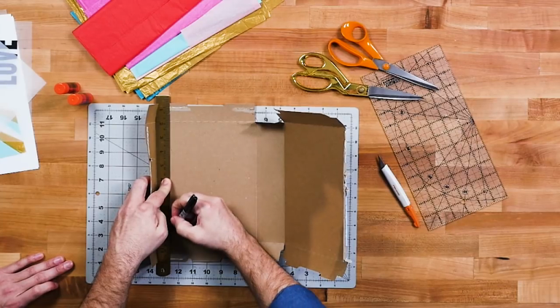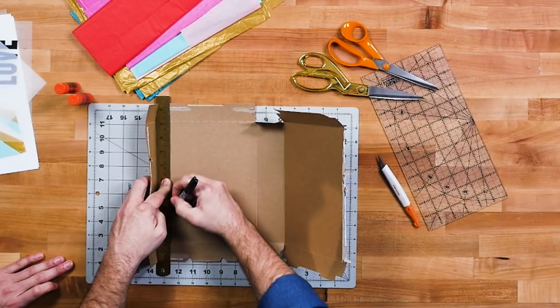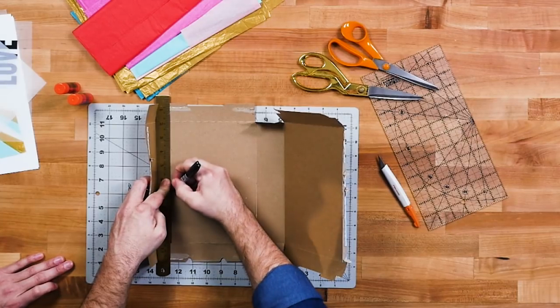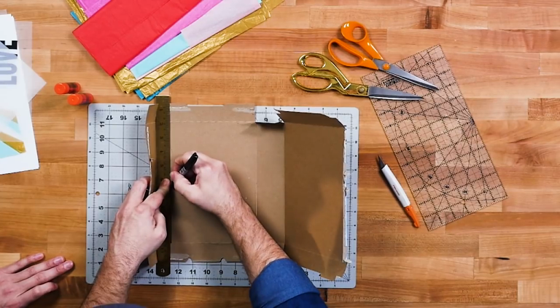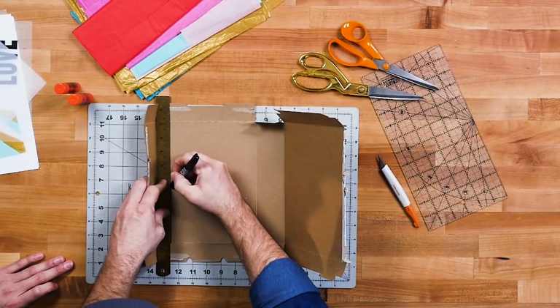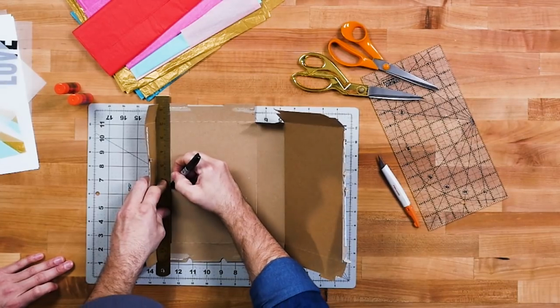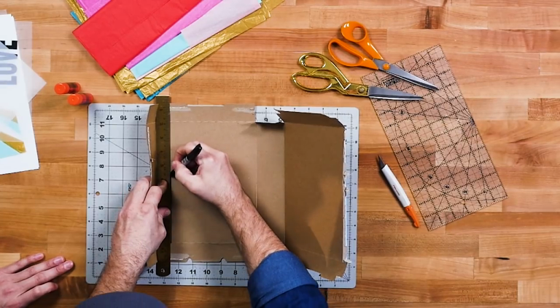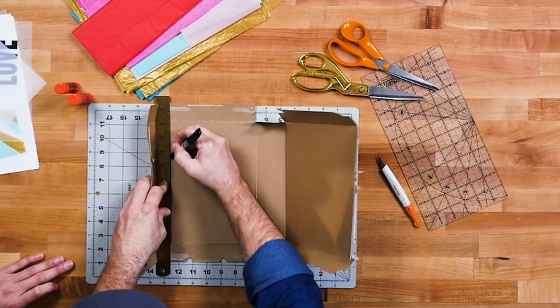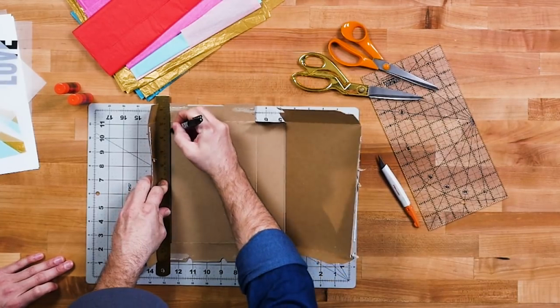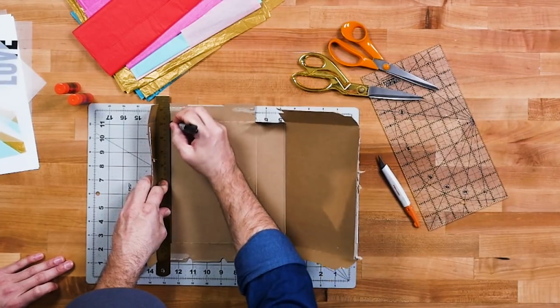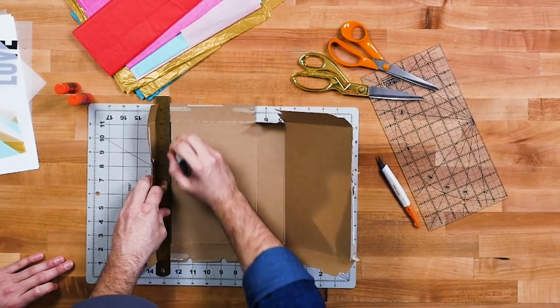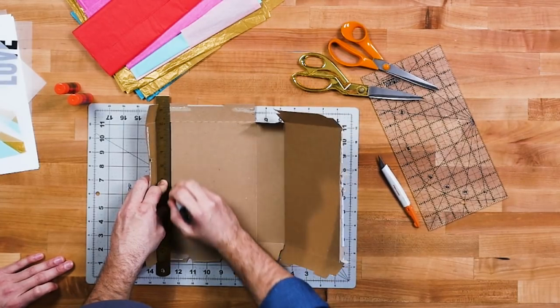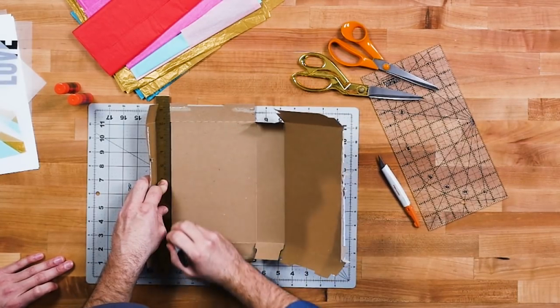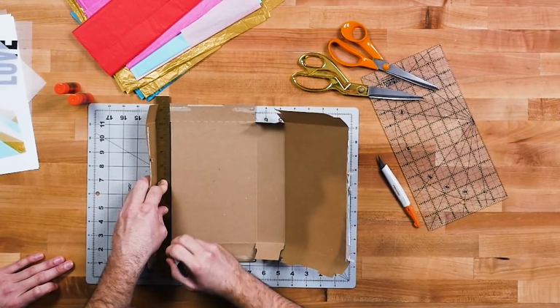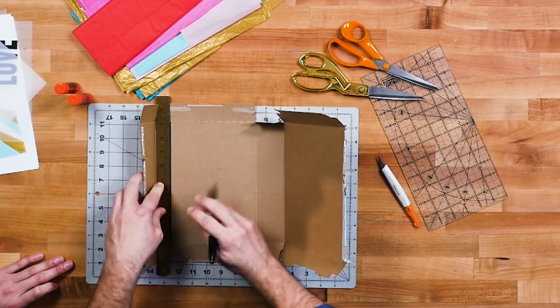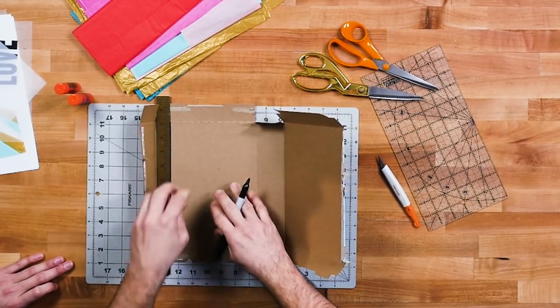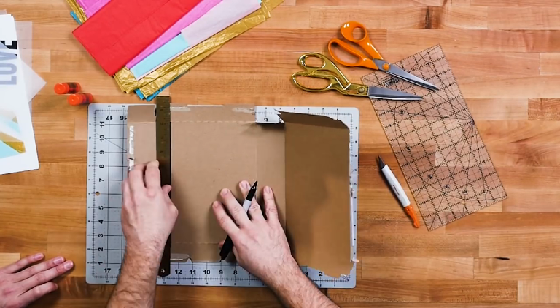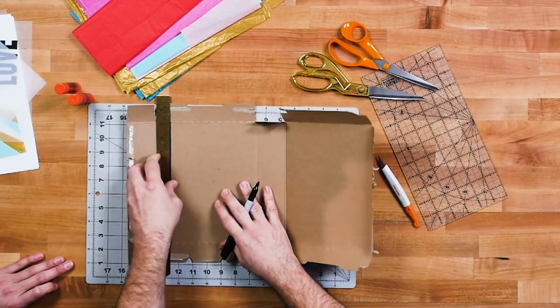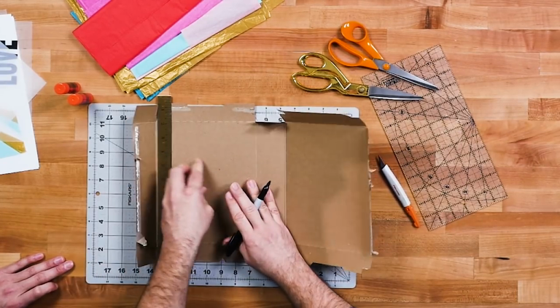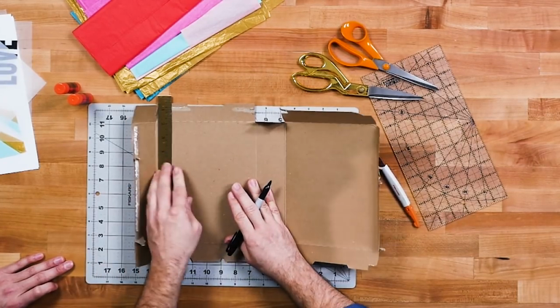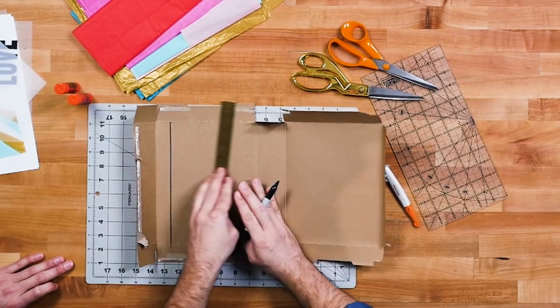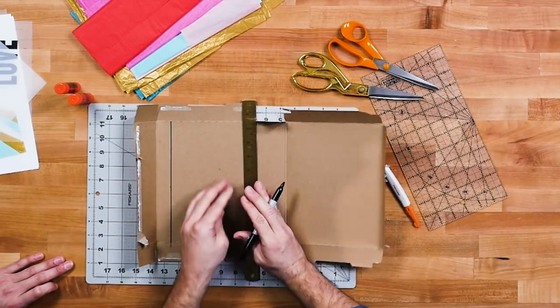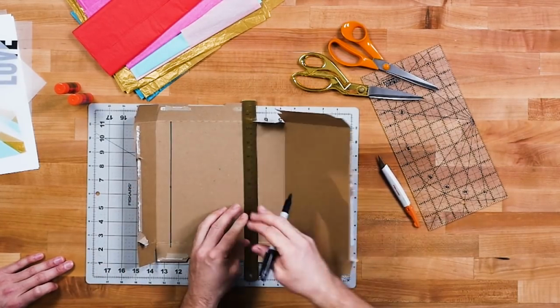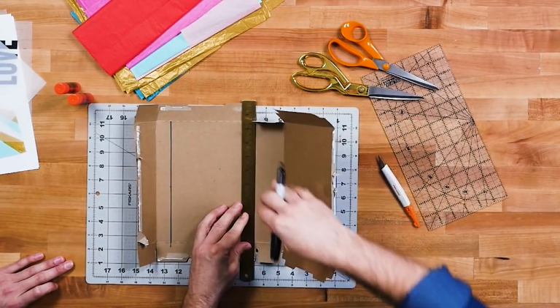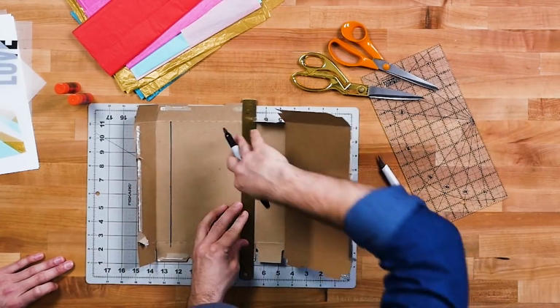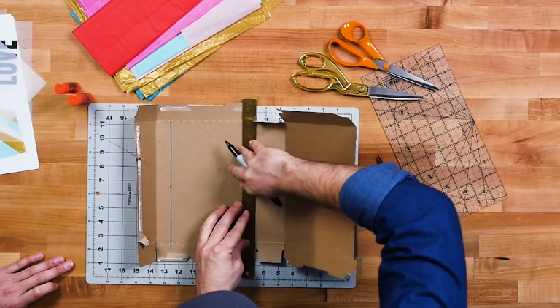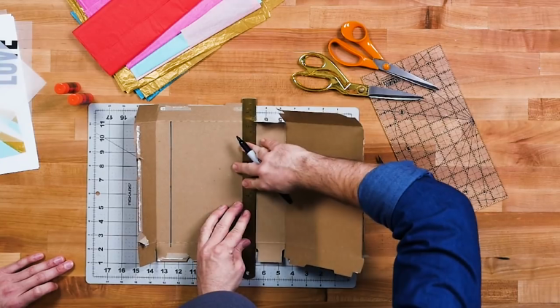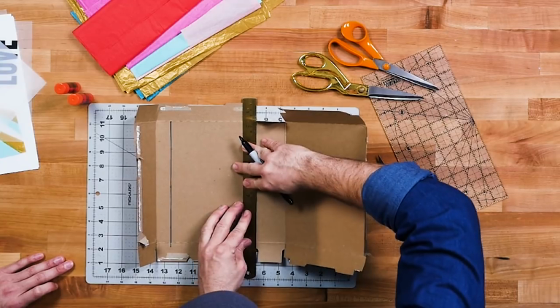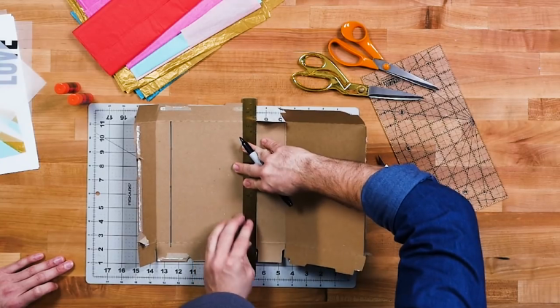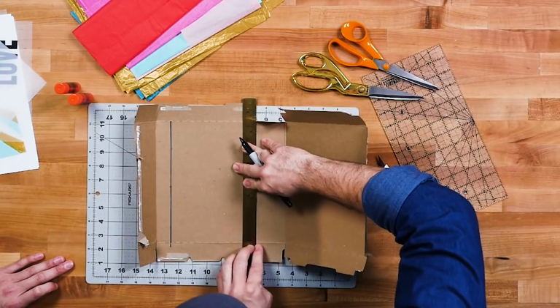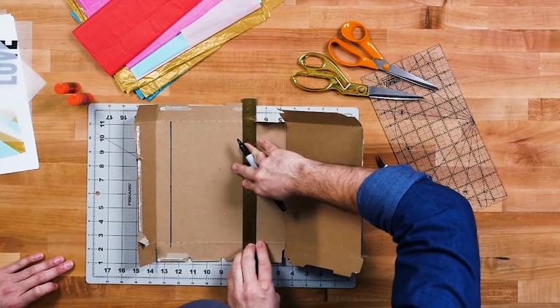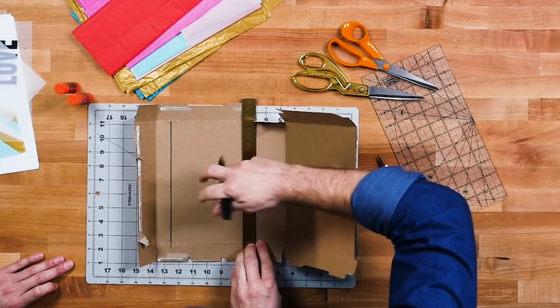For the next step, we're going to trace out our hole about an inch wide to create like a television screen almost.